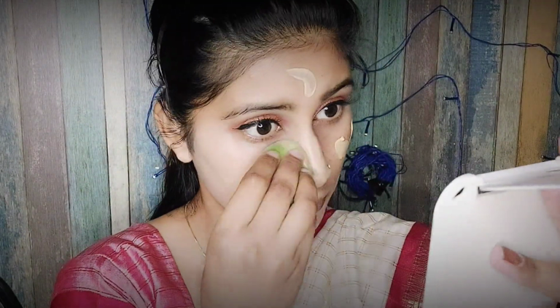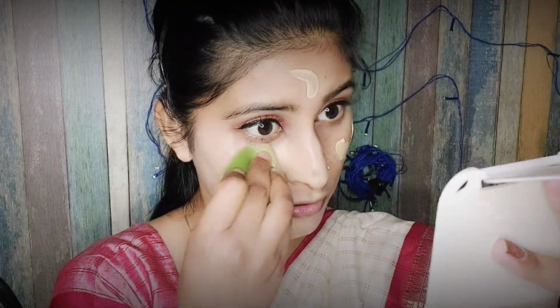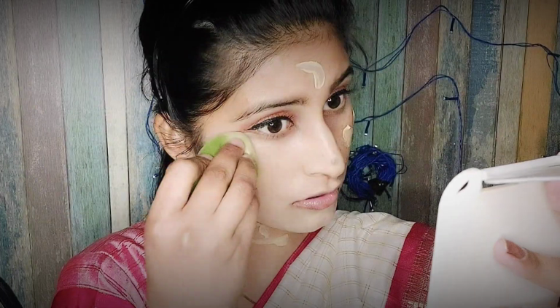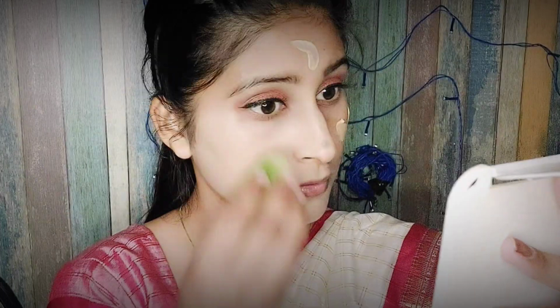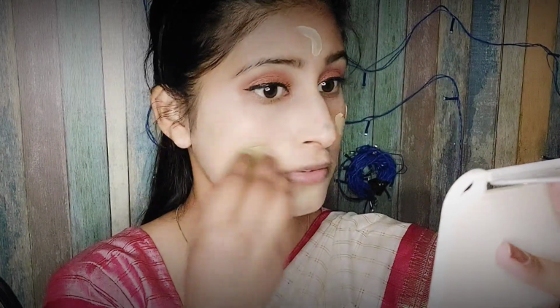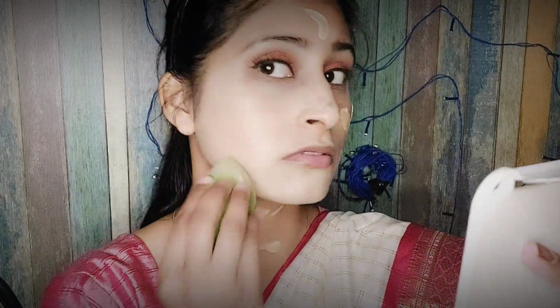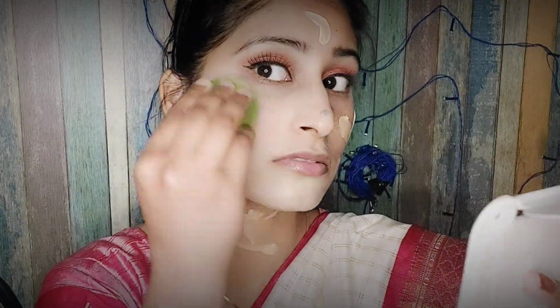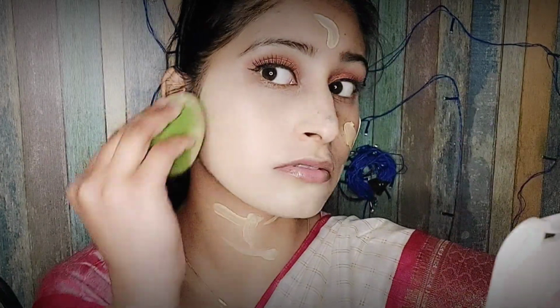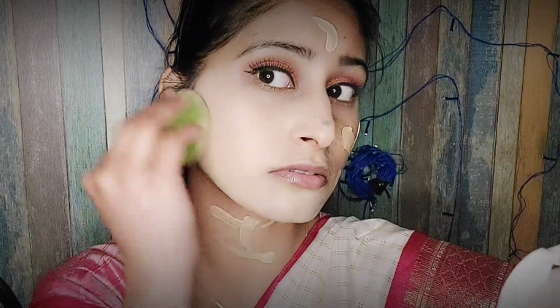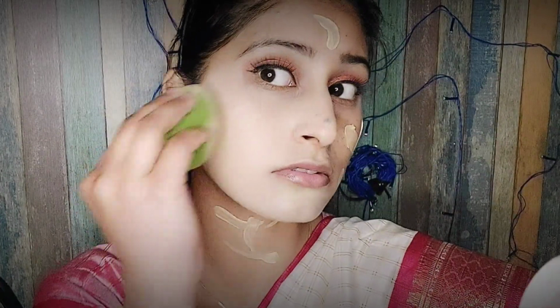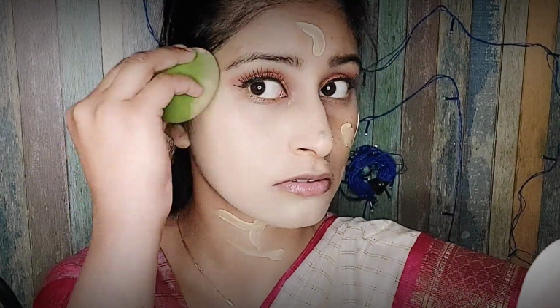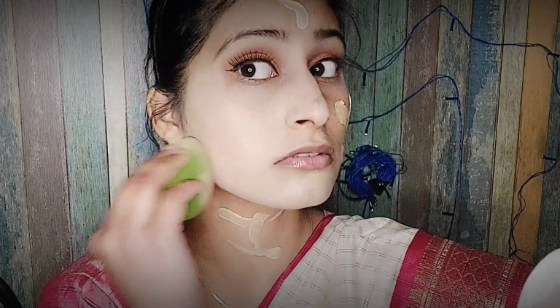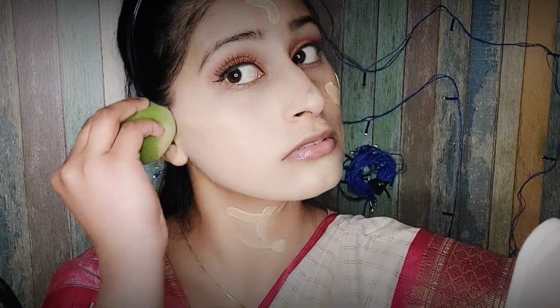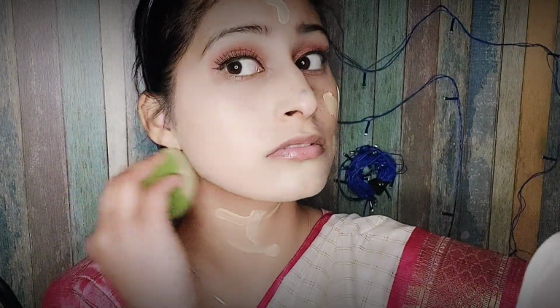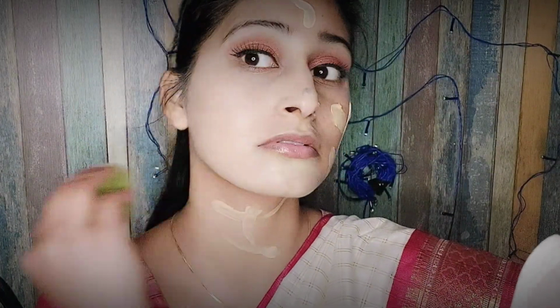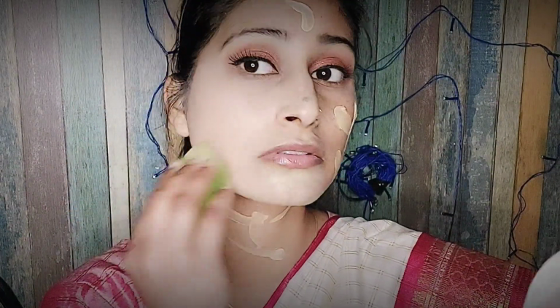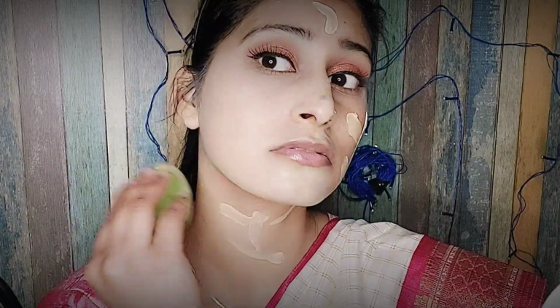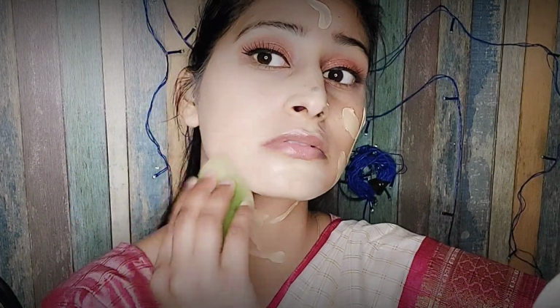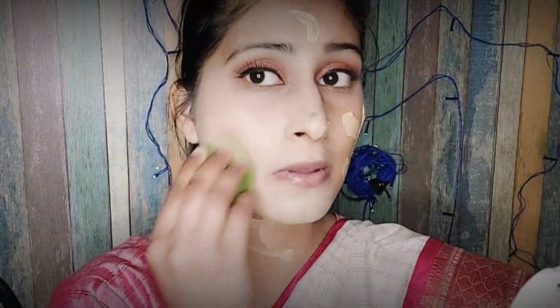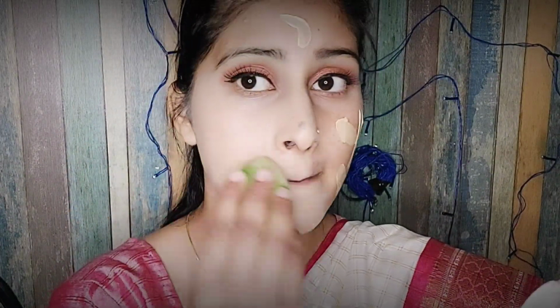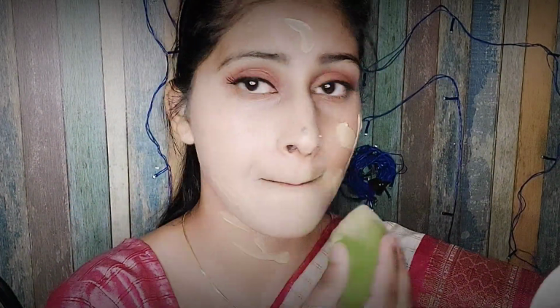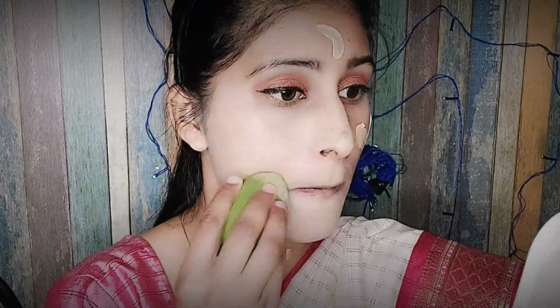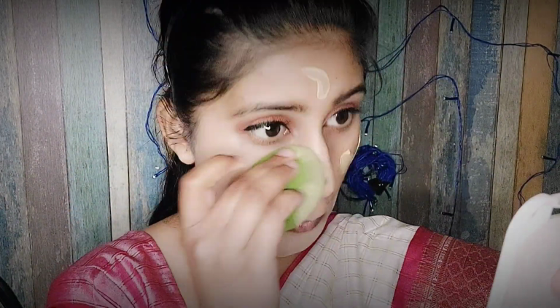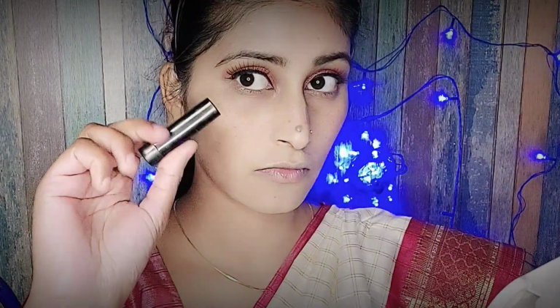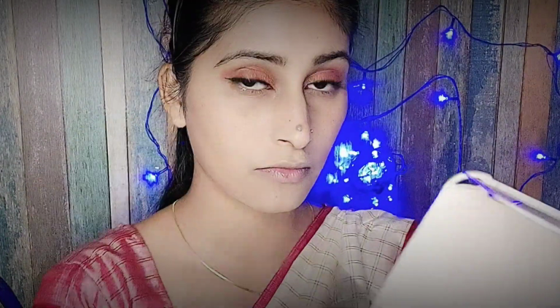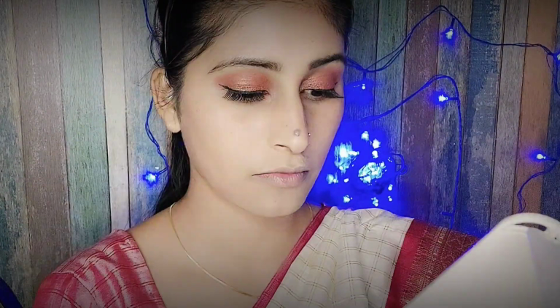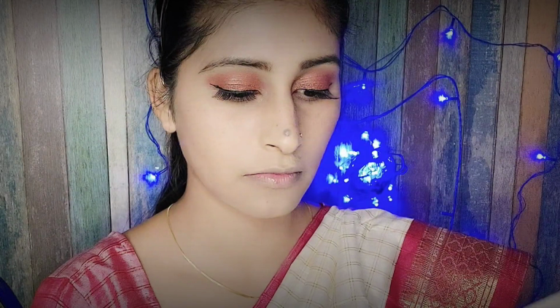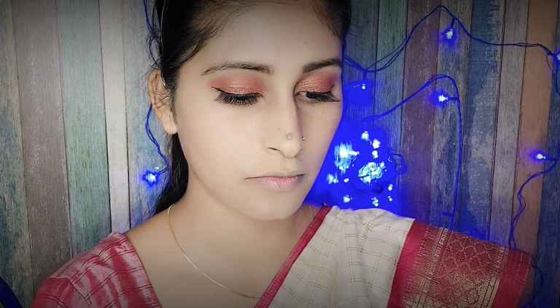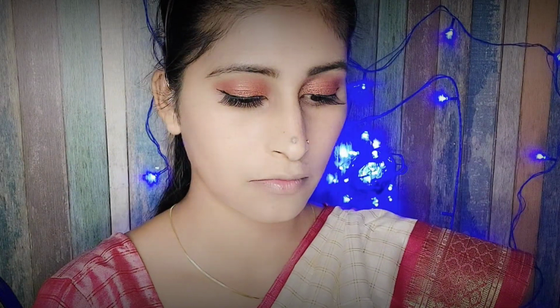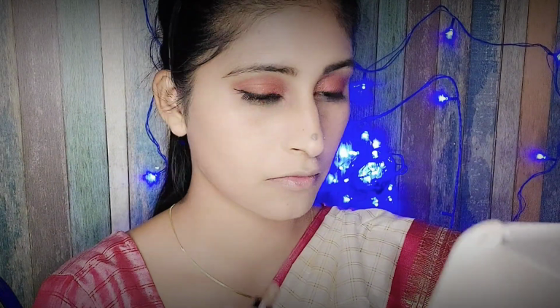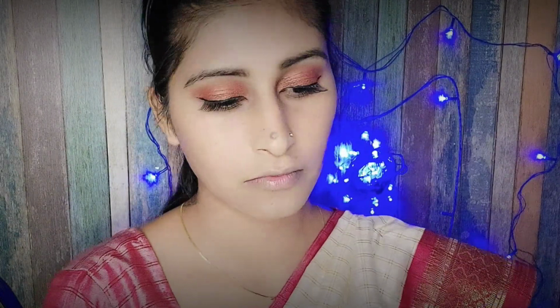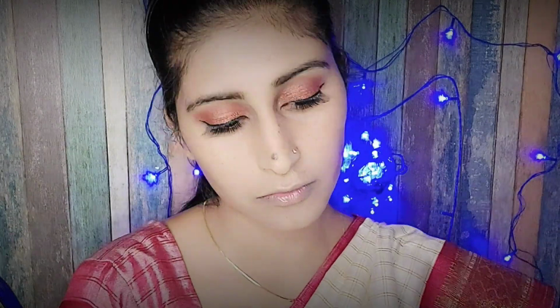After blending my foundation, I need to contour my face. I have used a contour stick here.